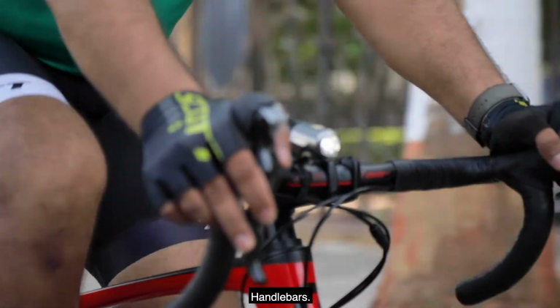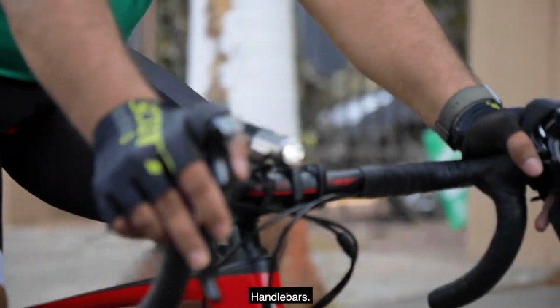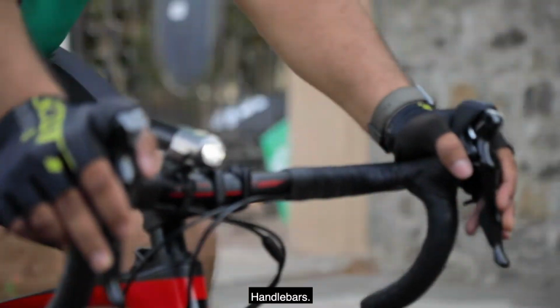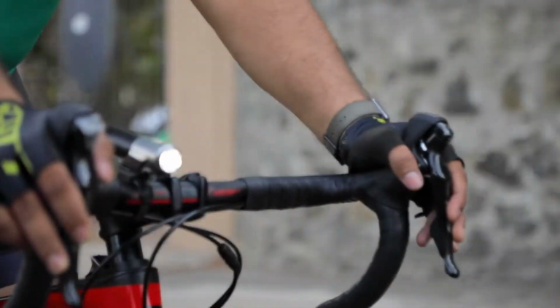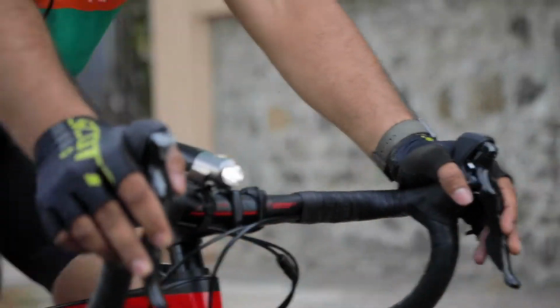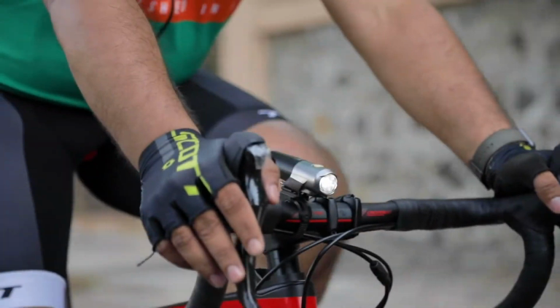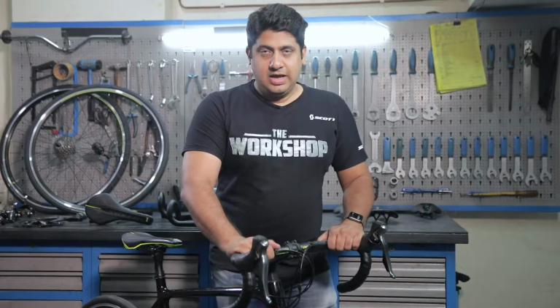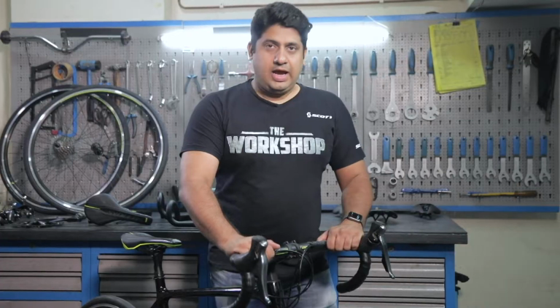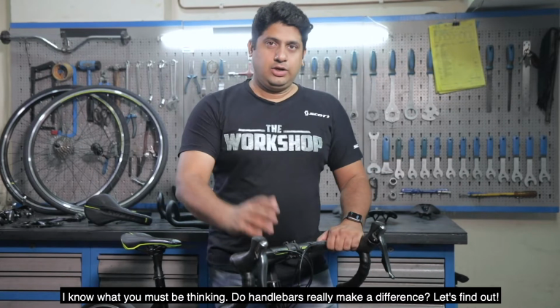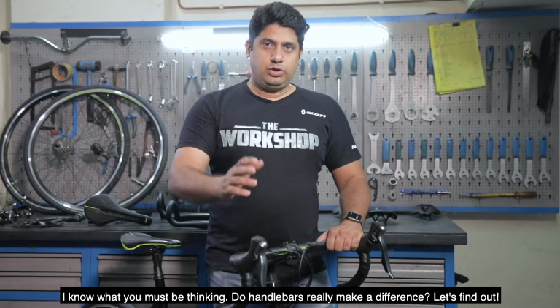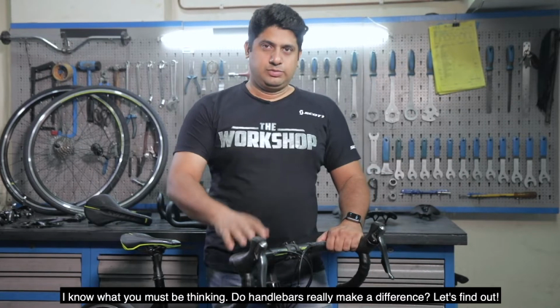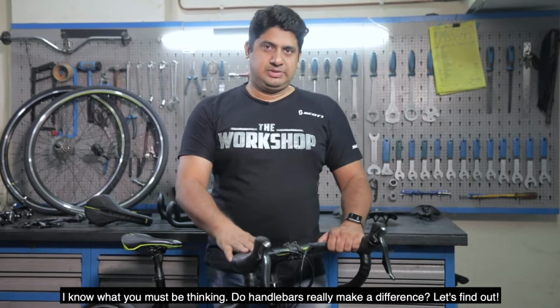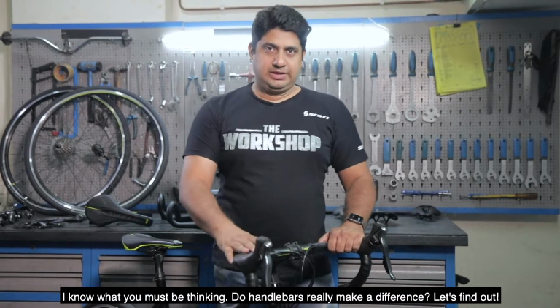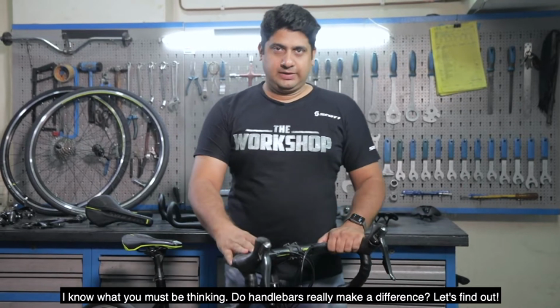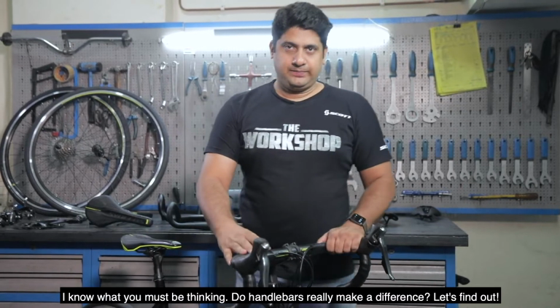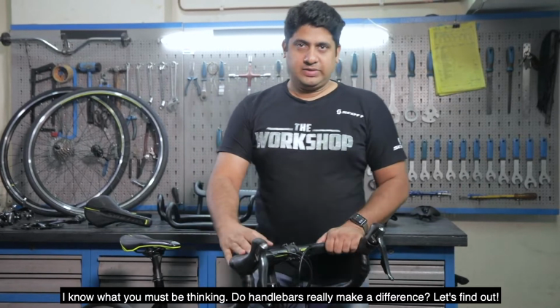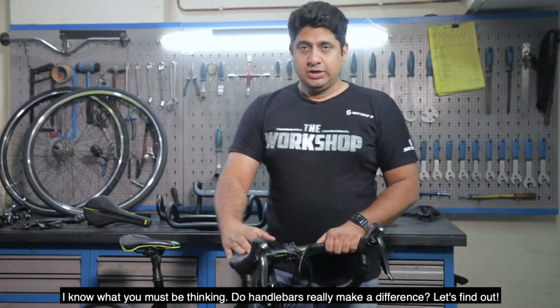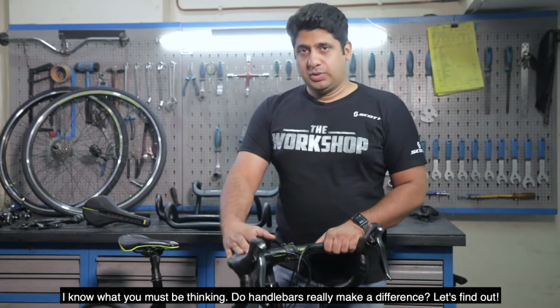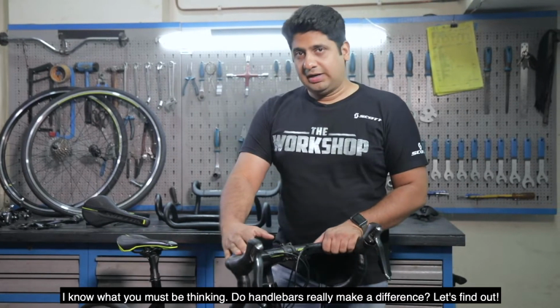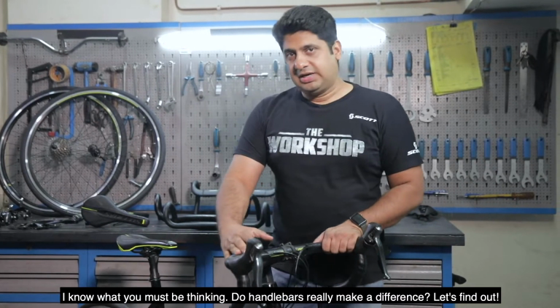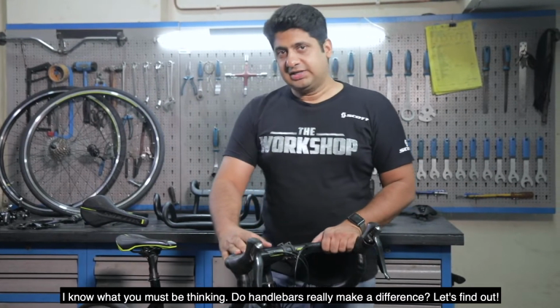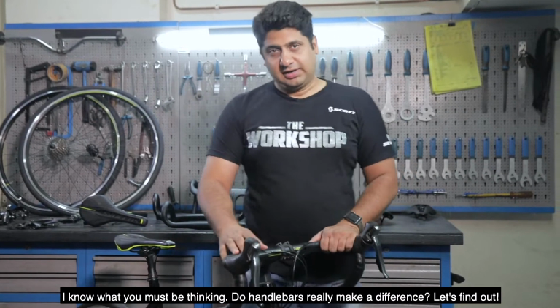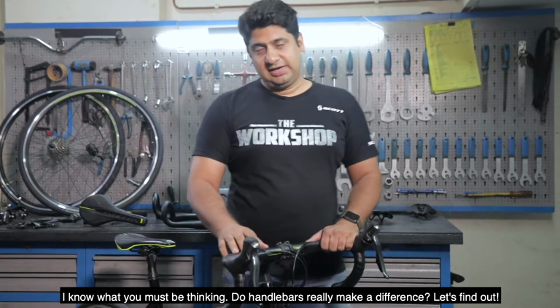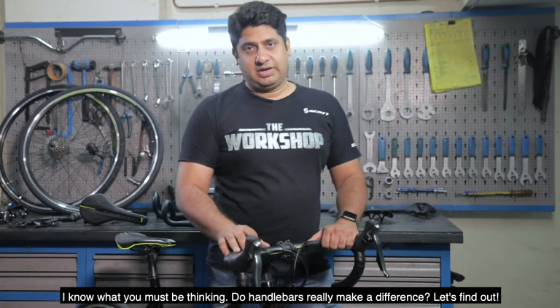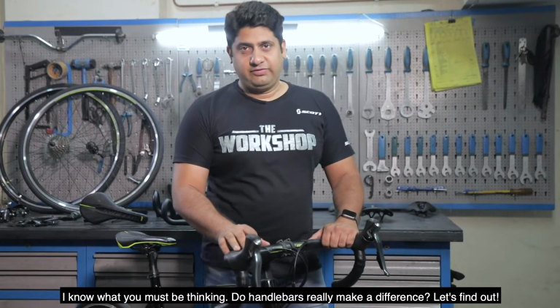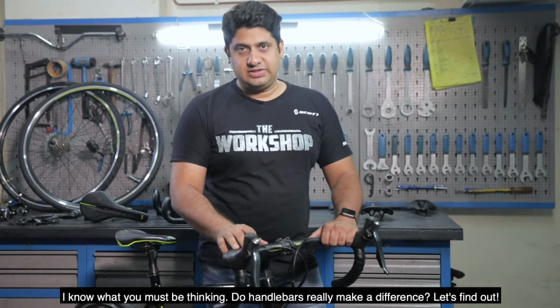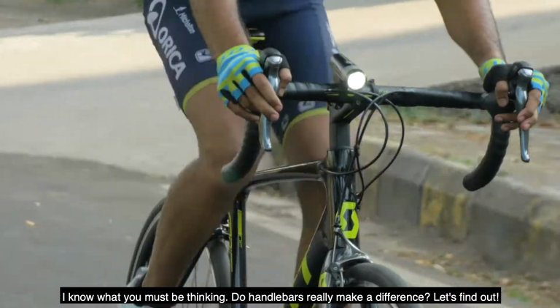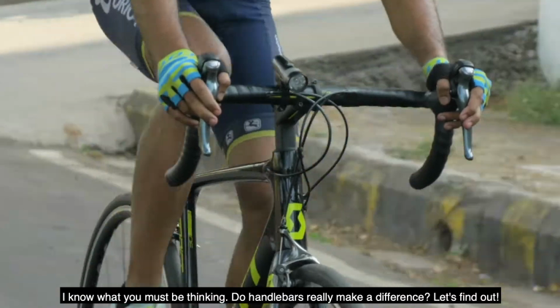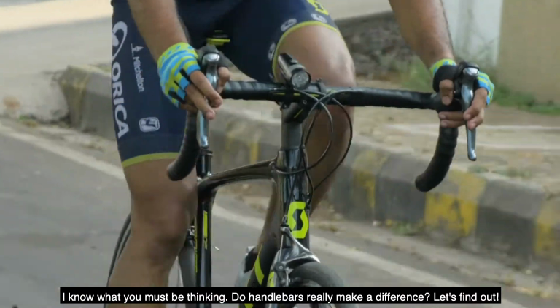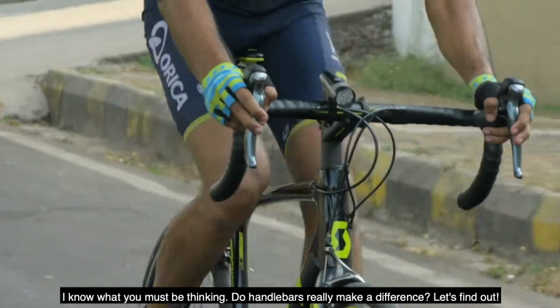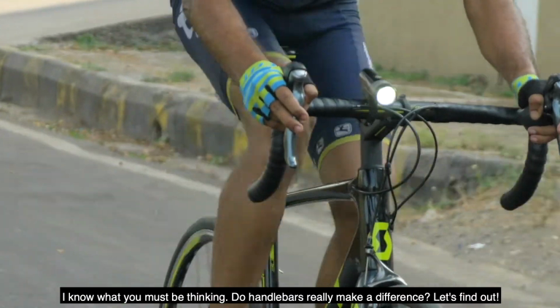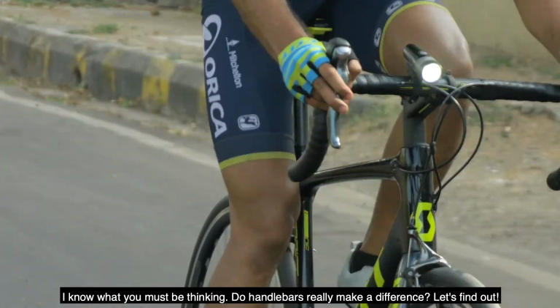Handlebars. I know what you must be thinking — do handlebars really make a difference? Let's find out.